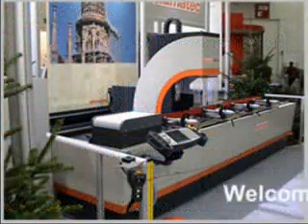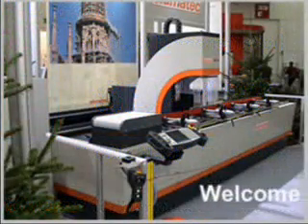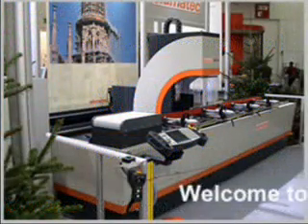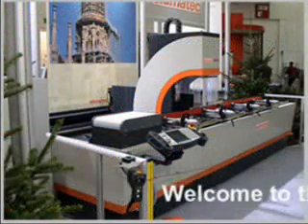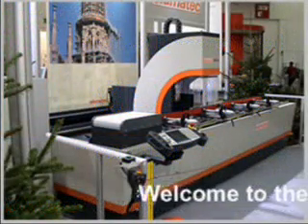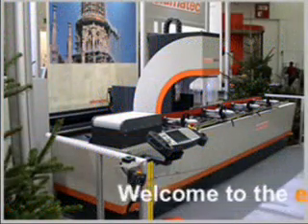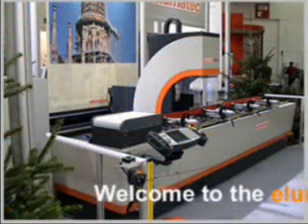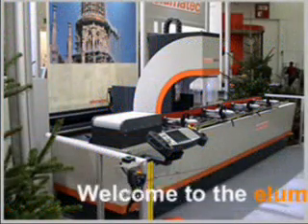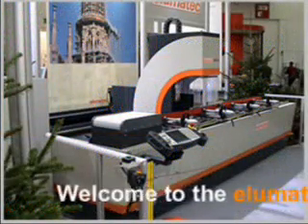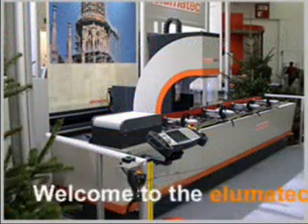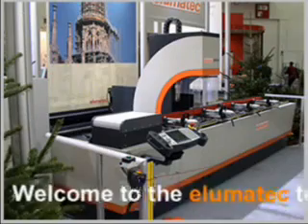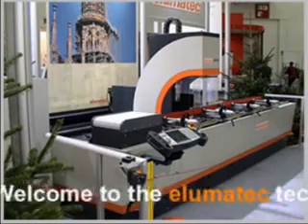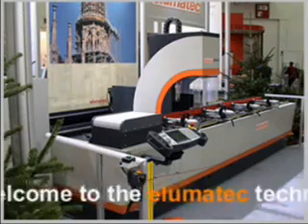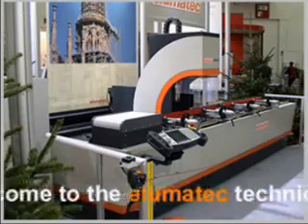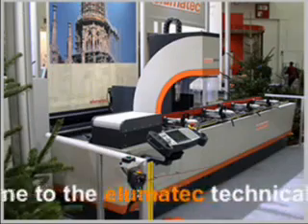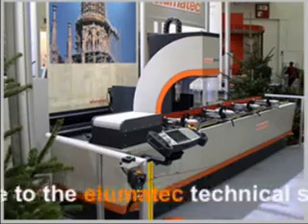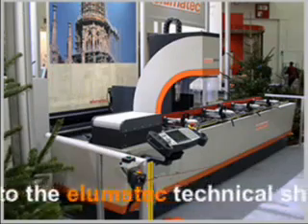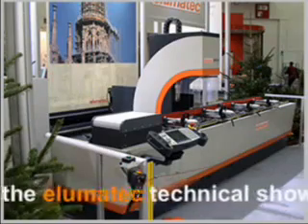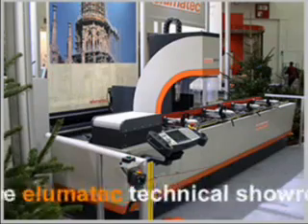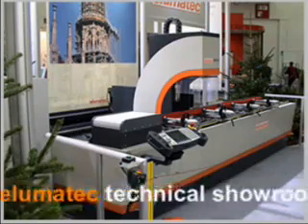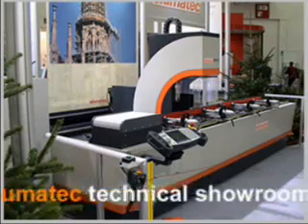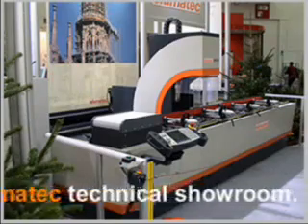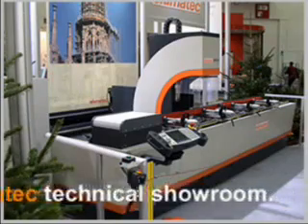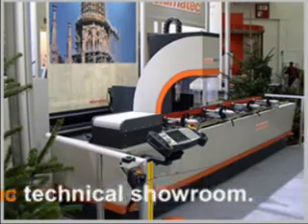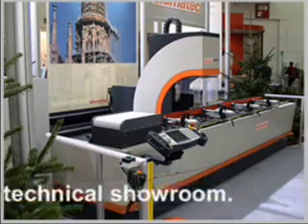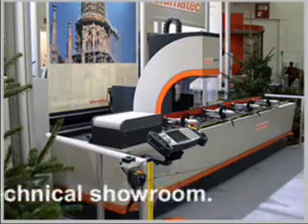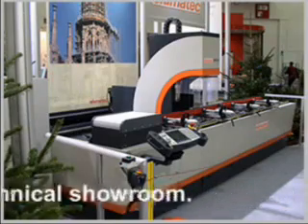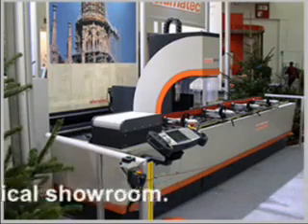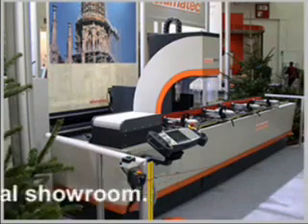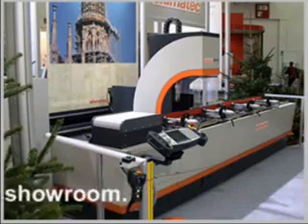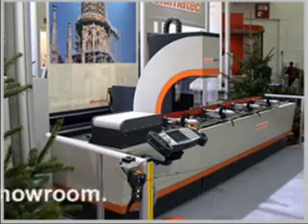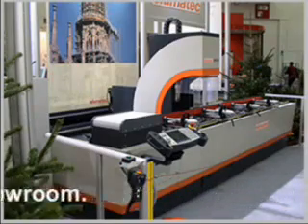Welcome to the Illumatic Technical Showroom. Today we'll be reviewing the SBZ-122 Profile Machining Center.